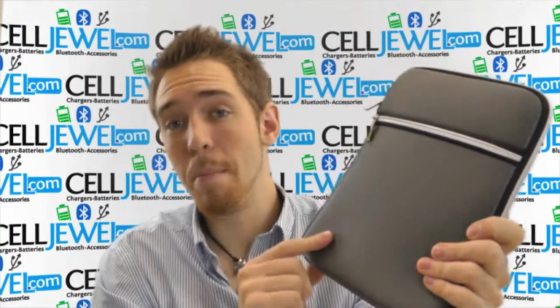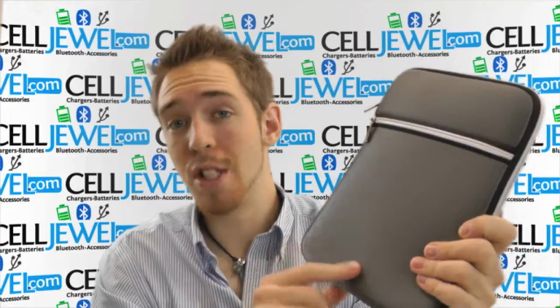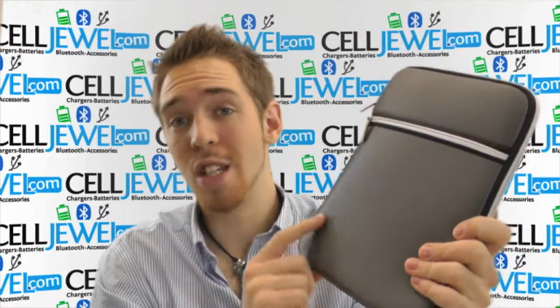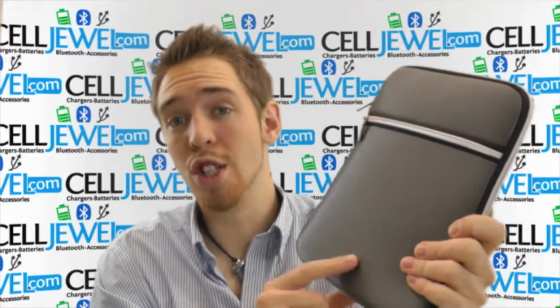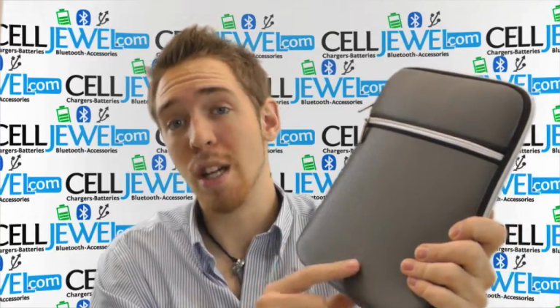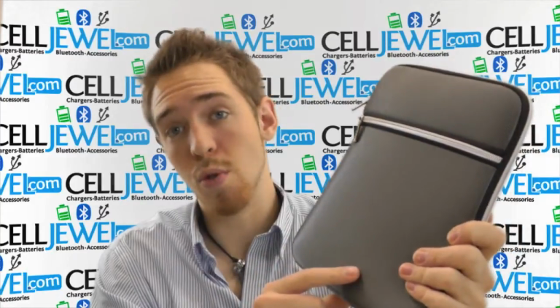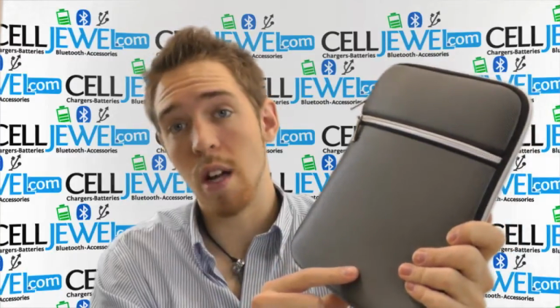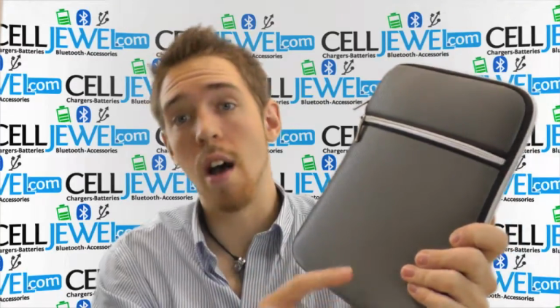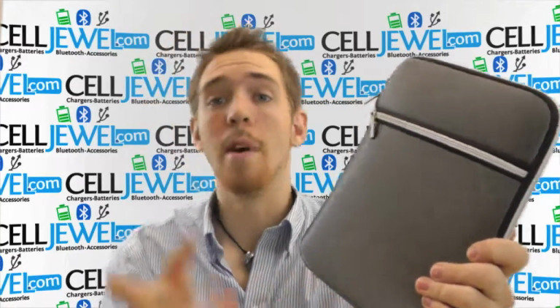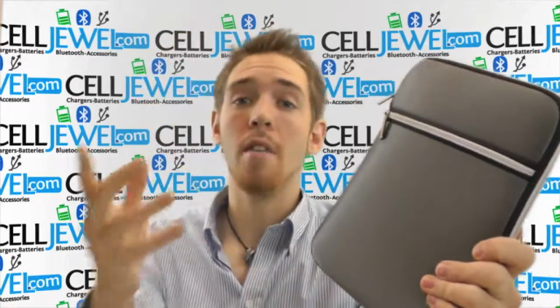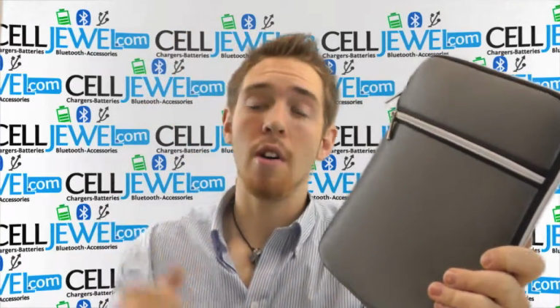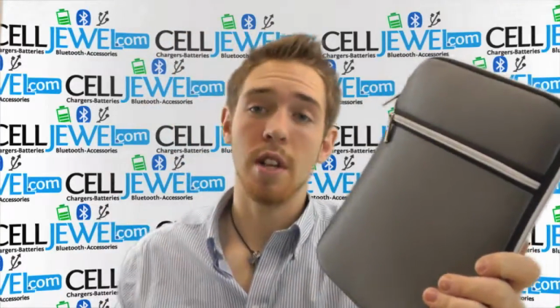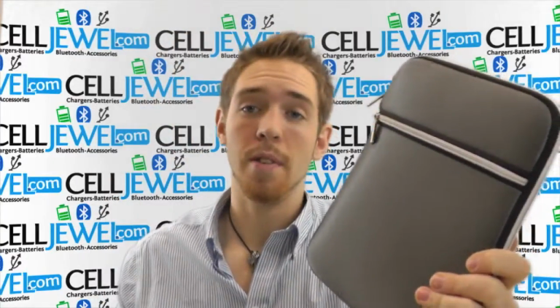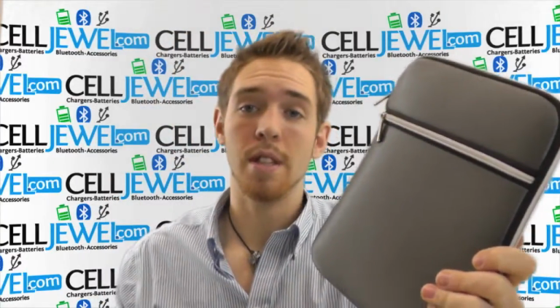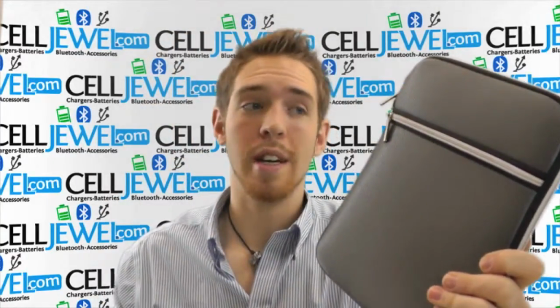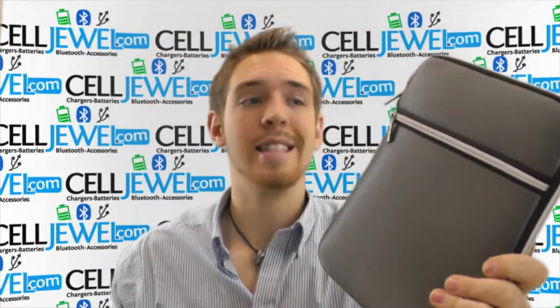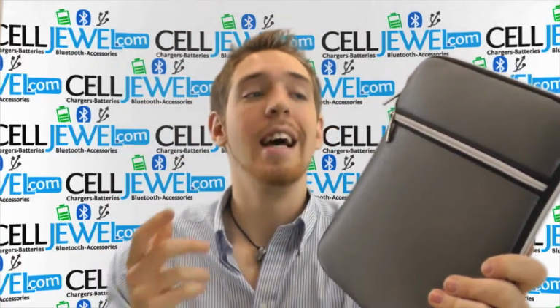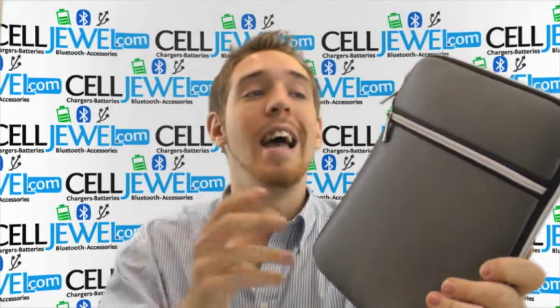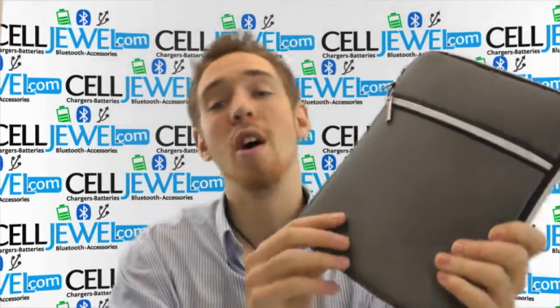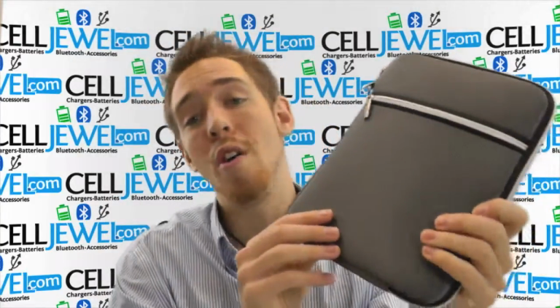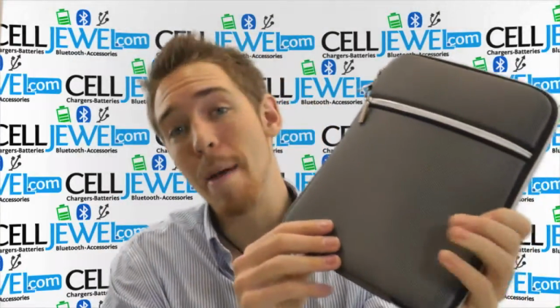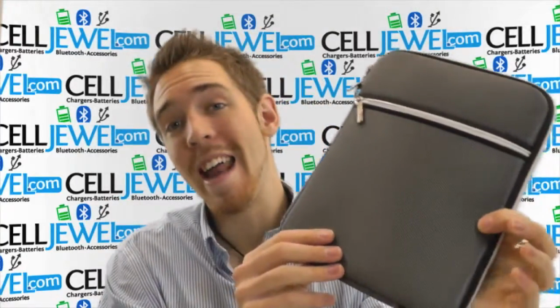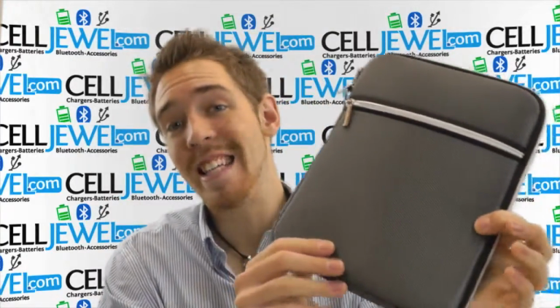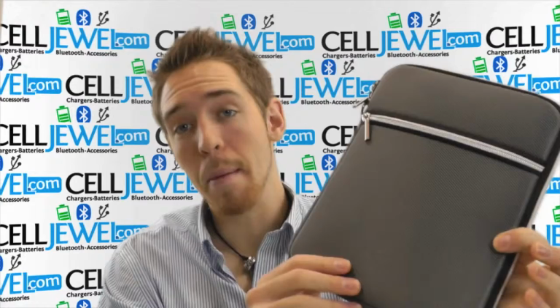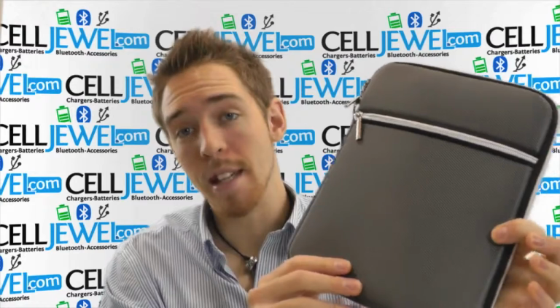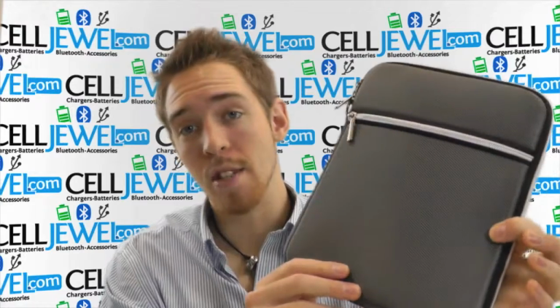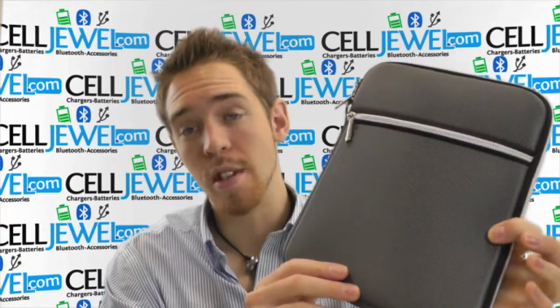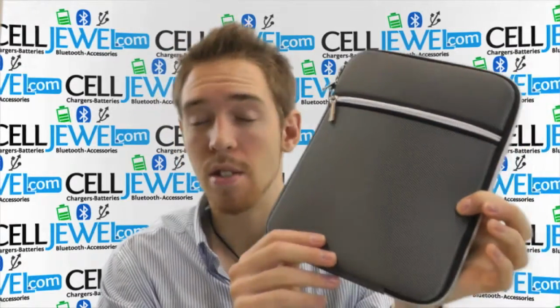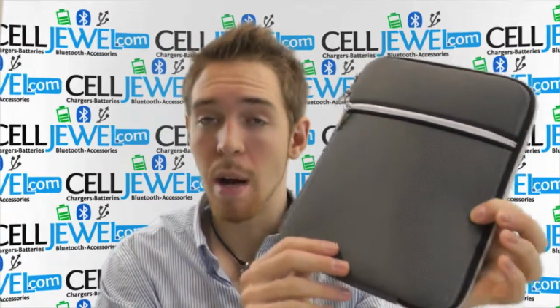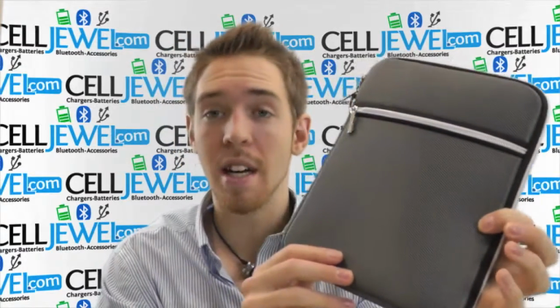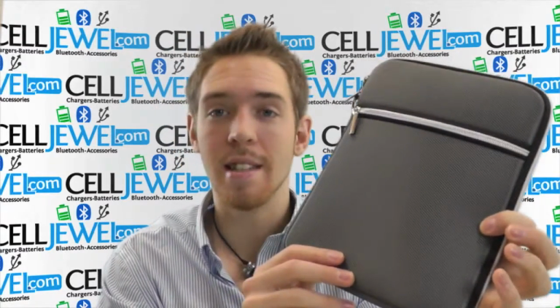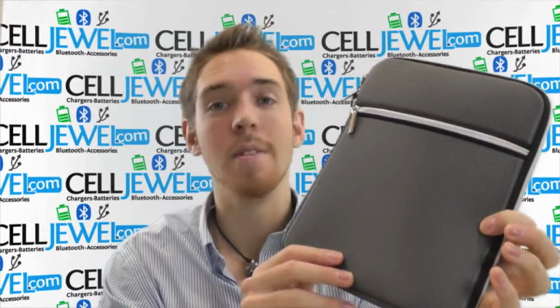Go ahead and purchase this on CellDural.com. We have all your cell phone accessory needs and all your iPad and tablet accessory needs, so come and check this out.